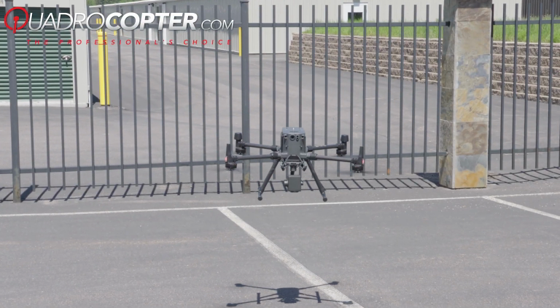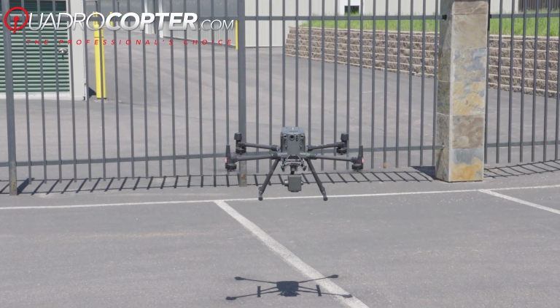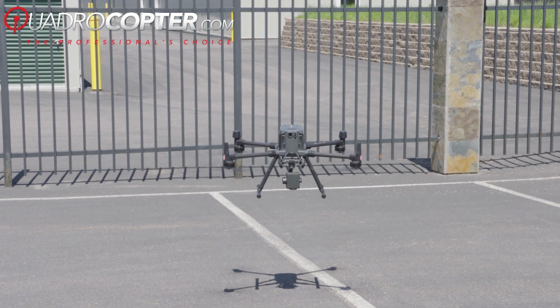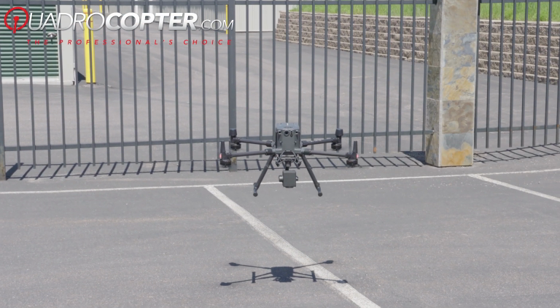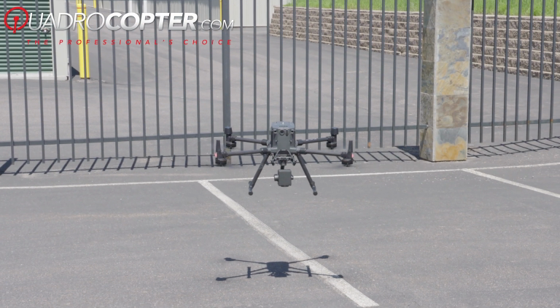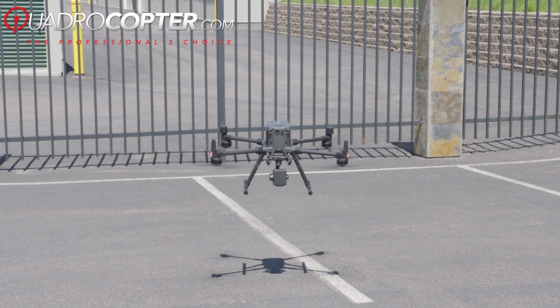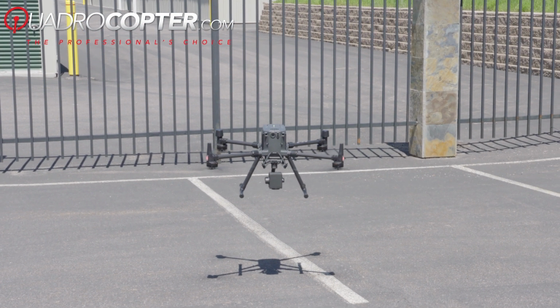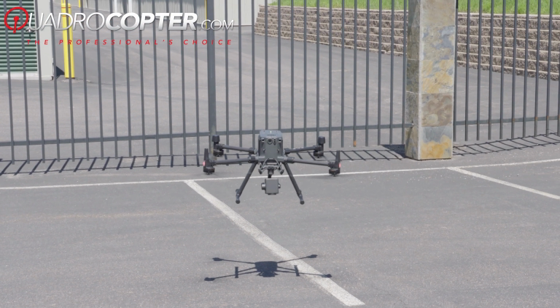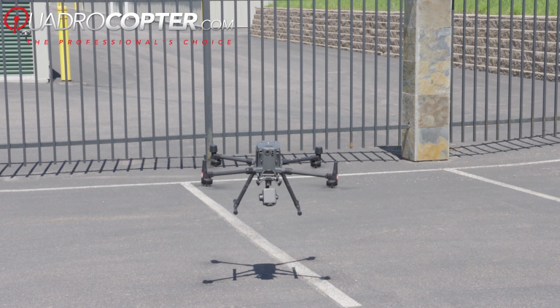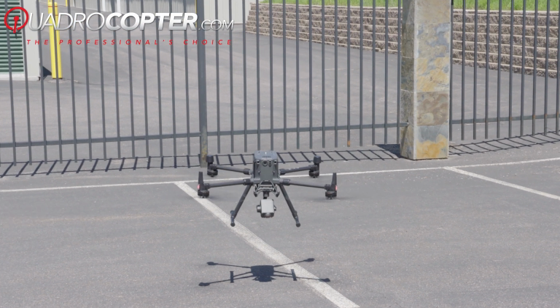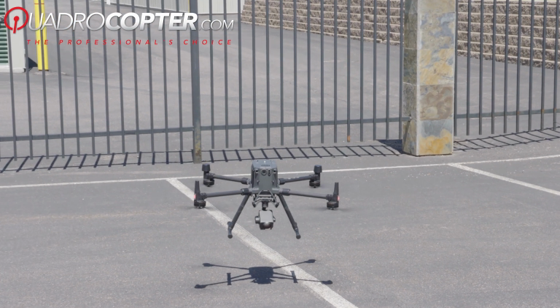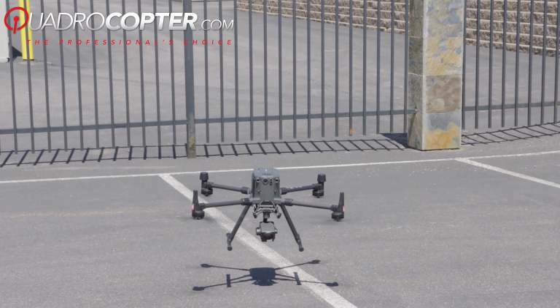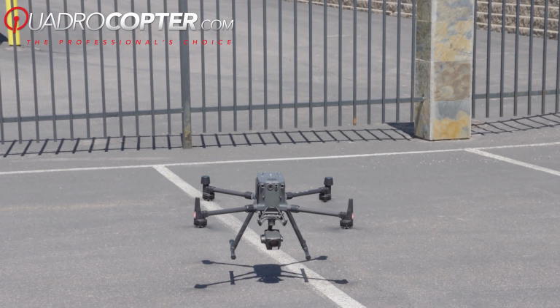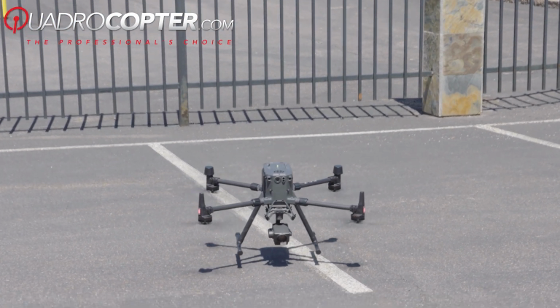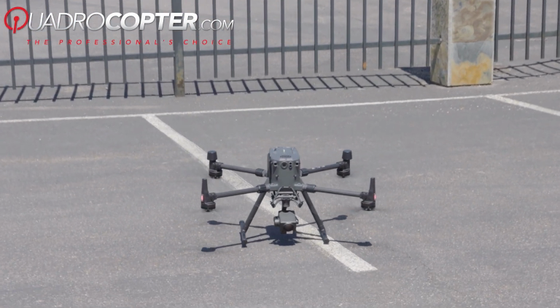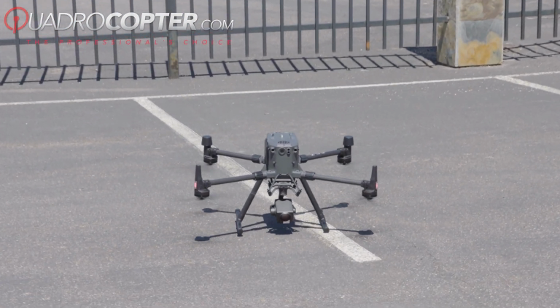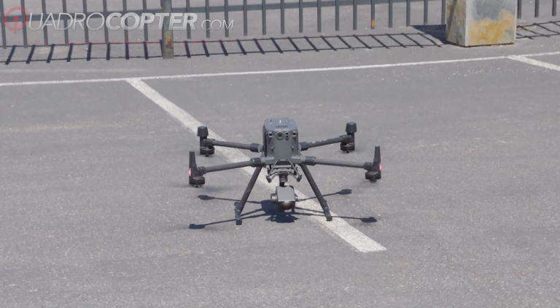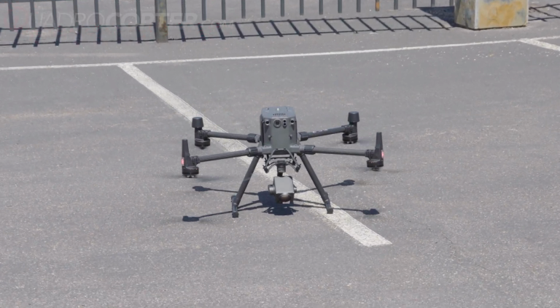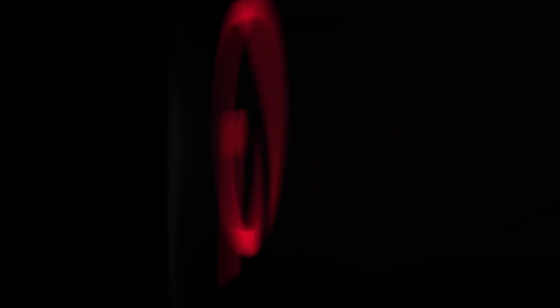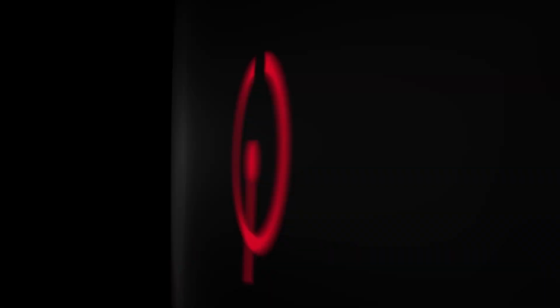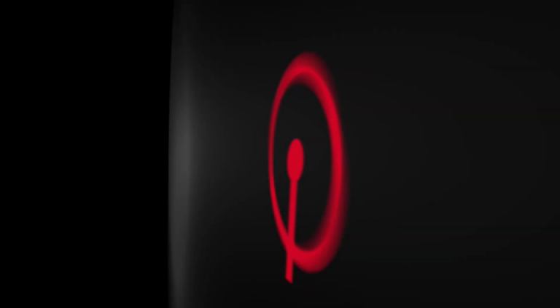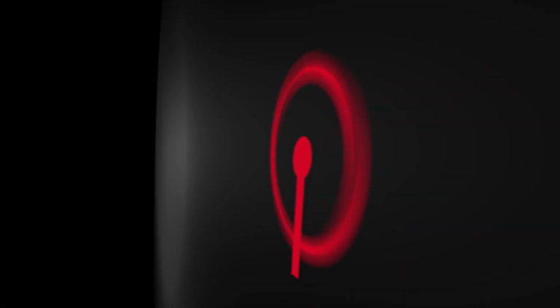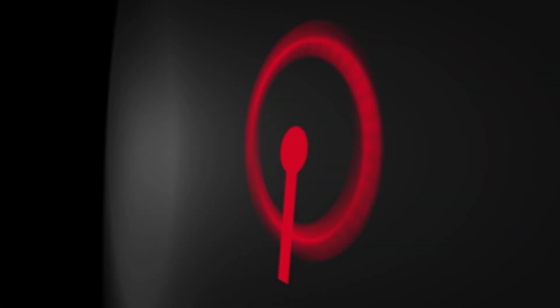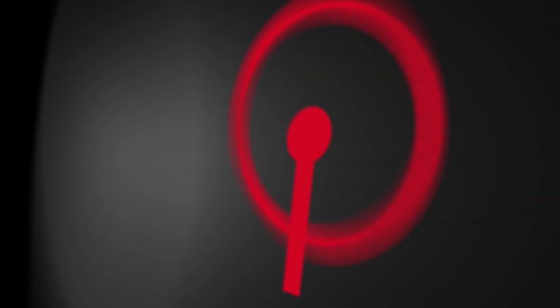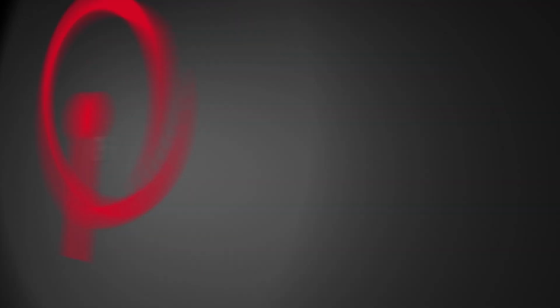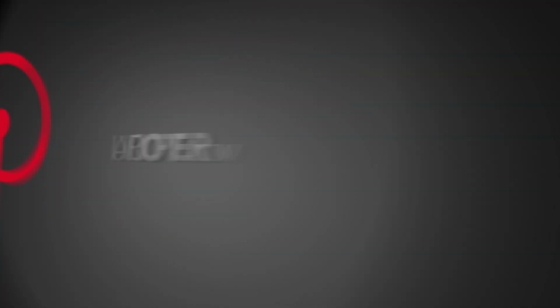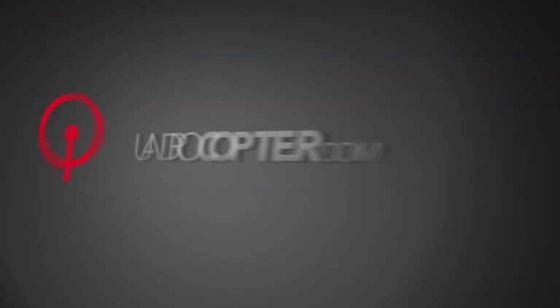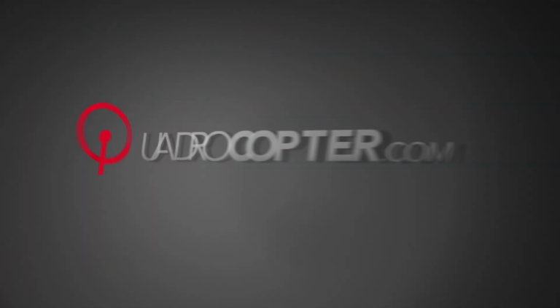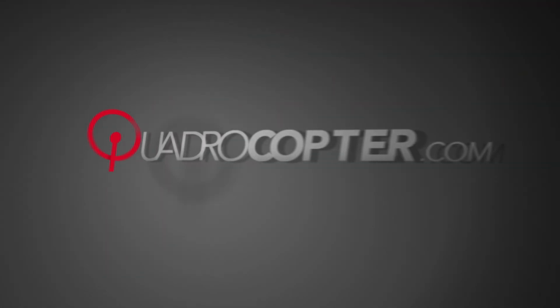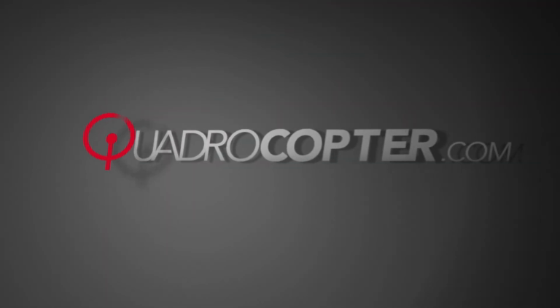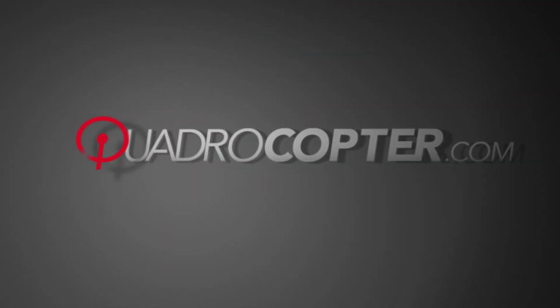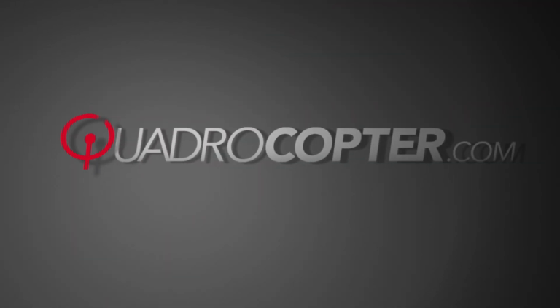Reach out to us anytime at Quadrocopter if you want to learn more about the Matrice 300 series.